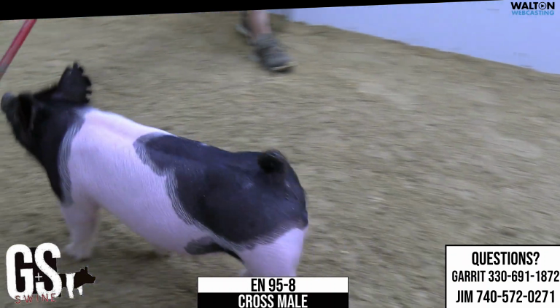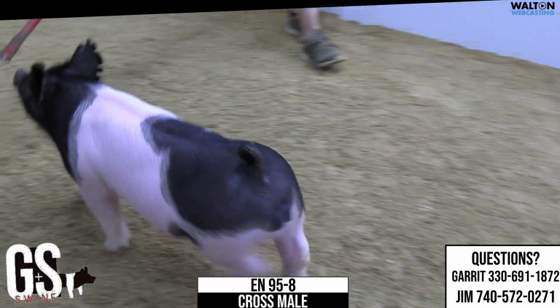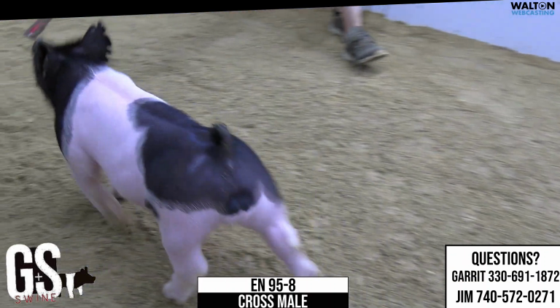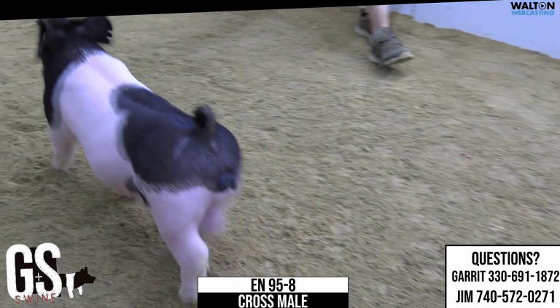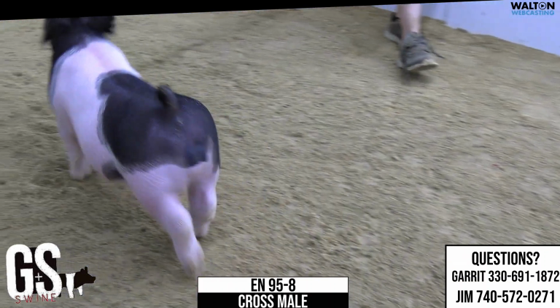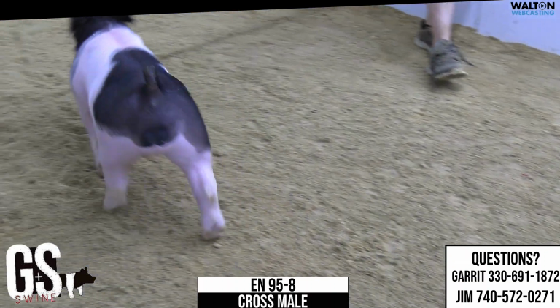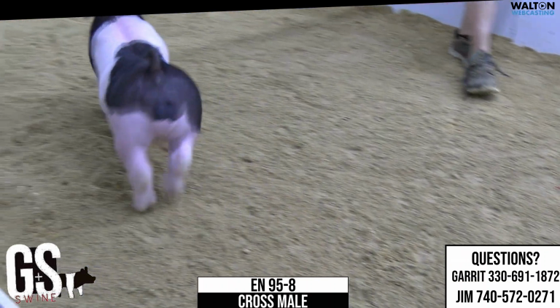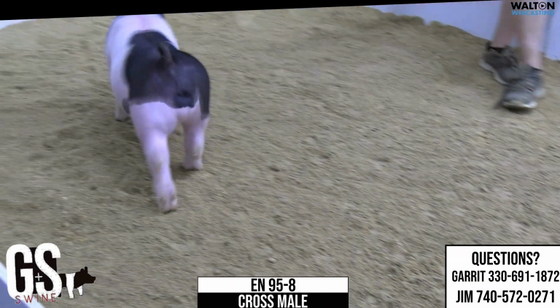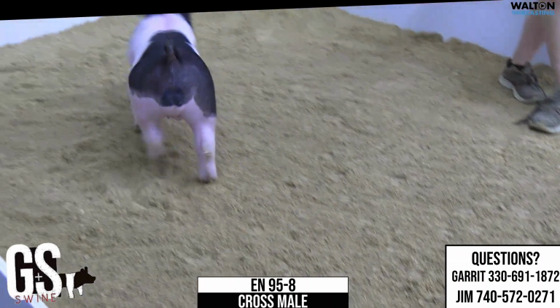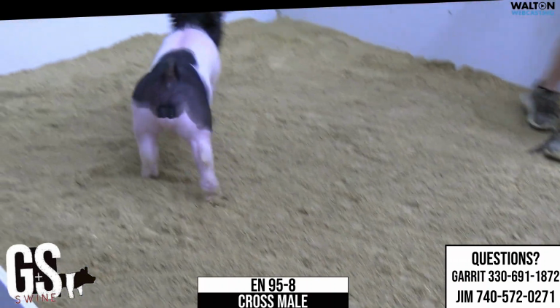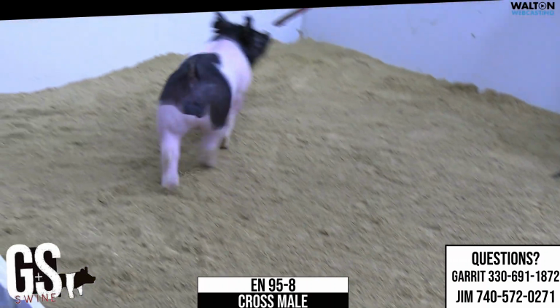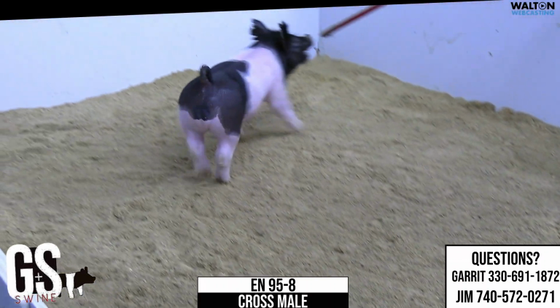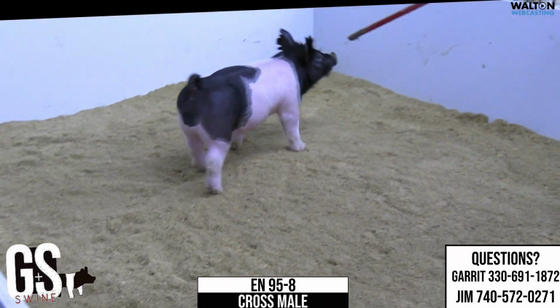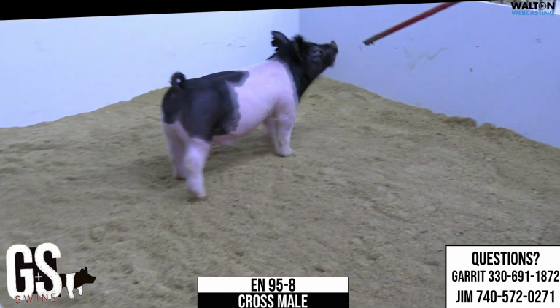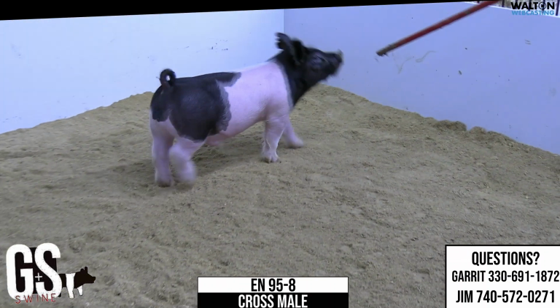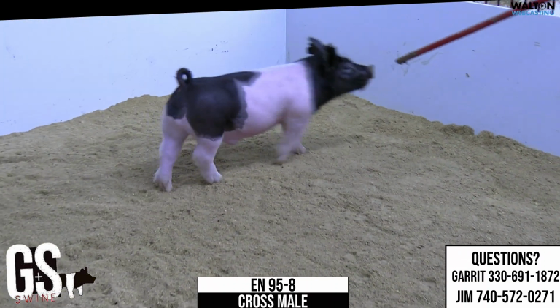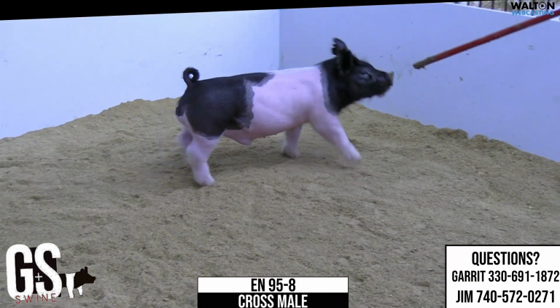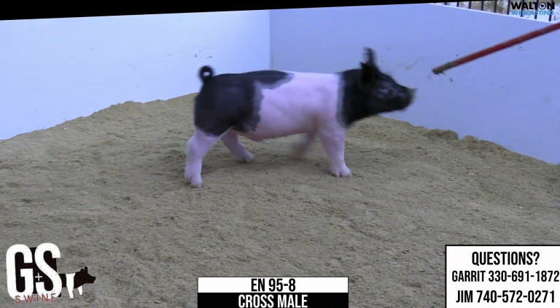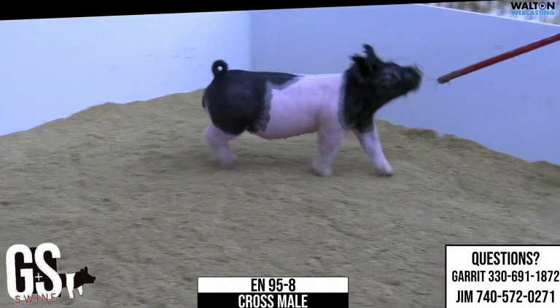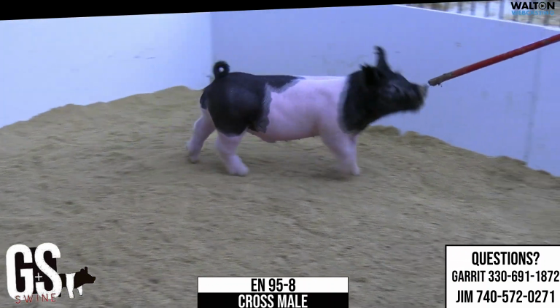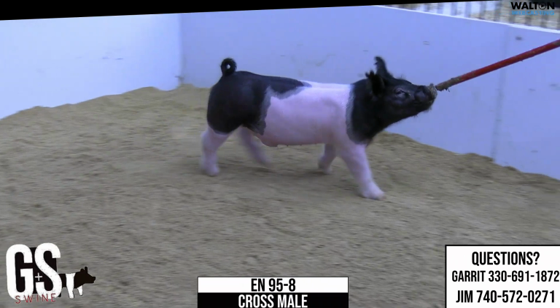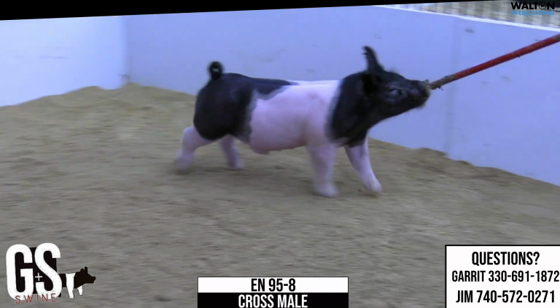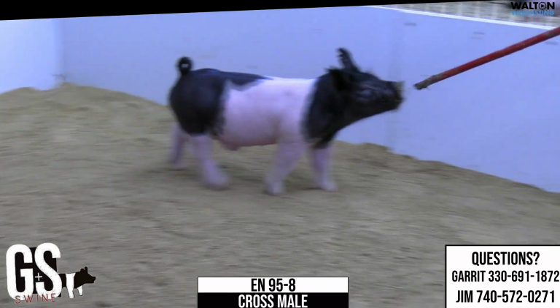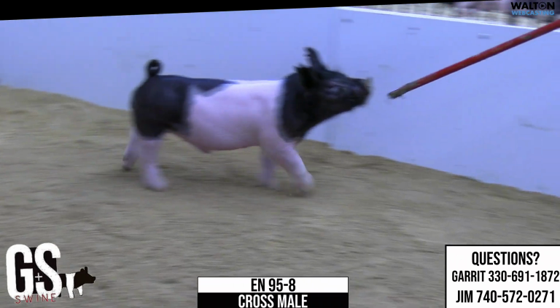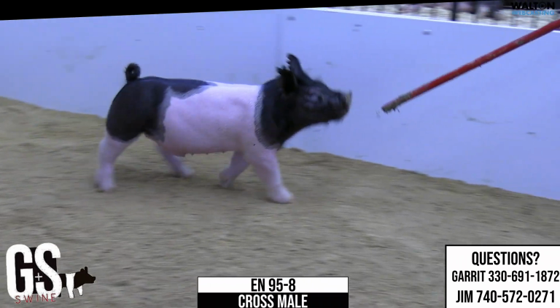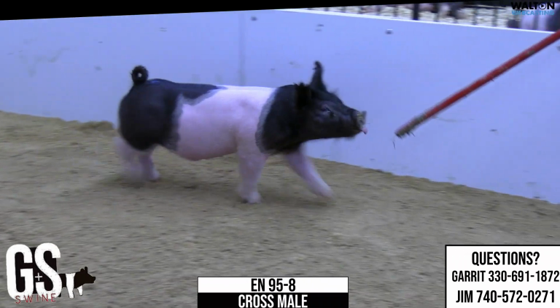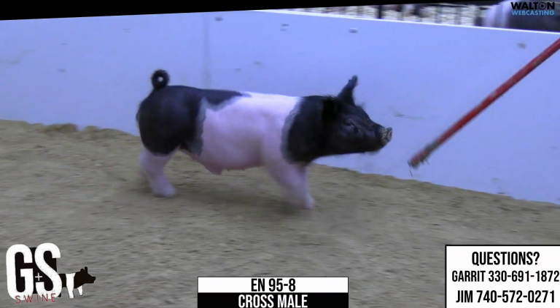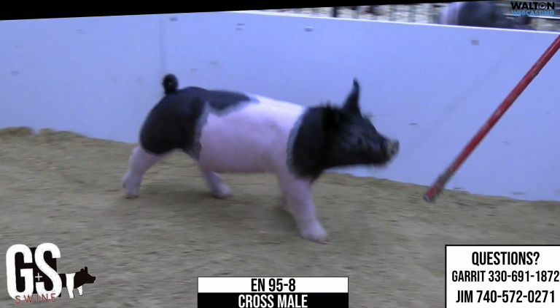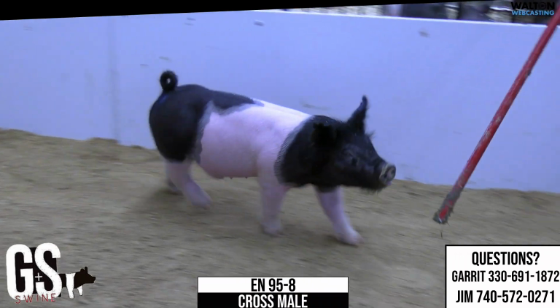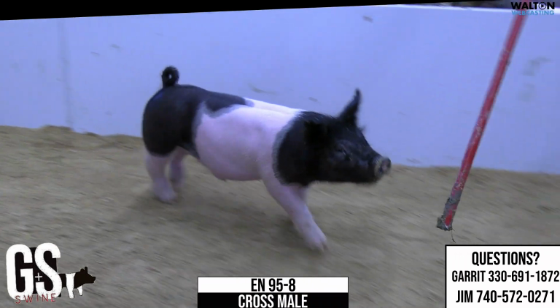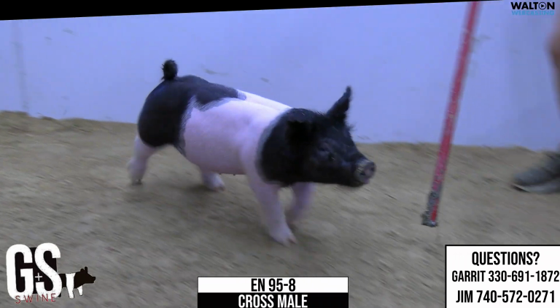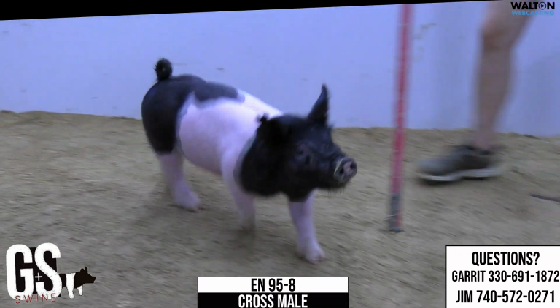The real hairy male pig here is 95-8, another Trick Pony Backdrop — best kept secret.